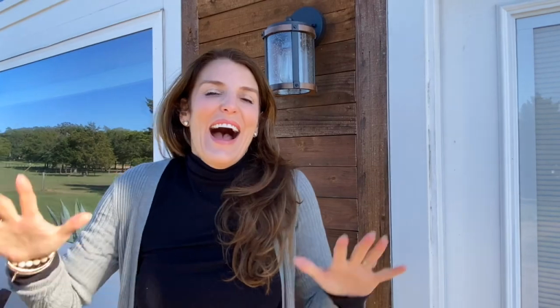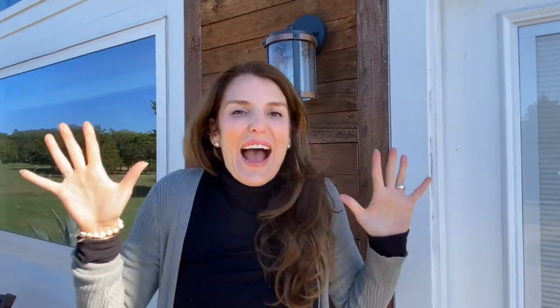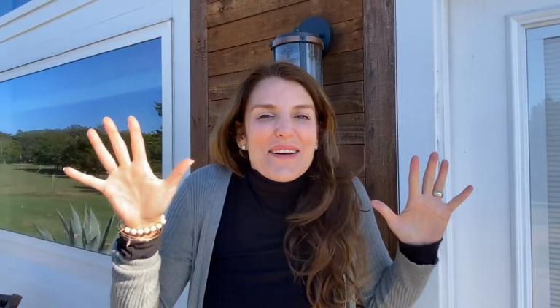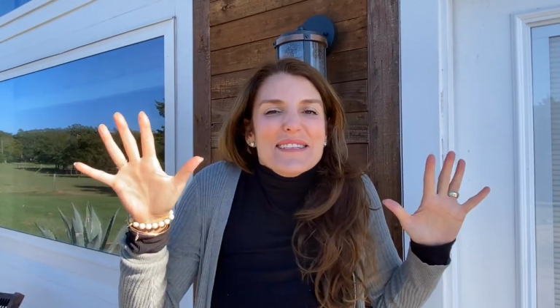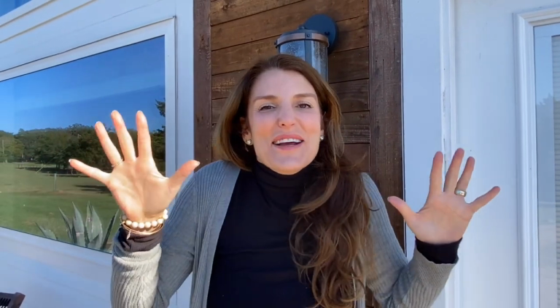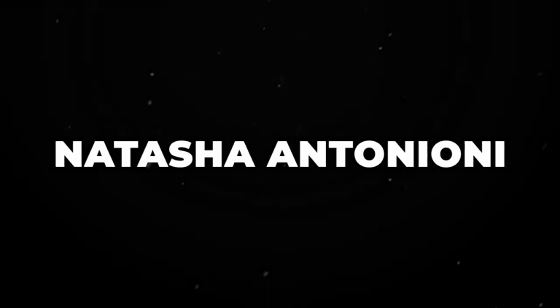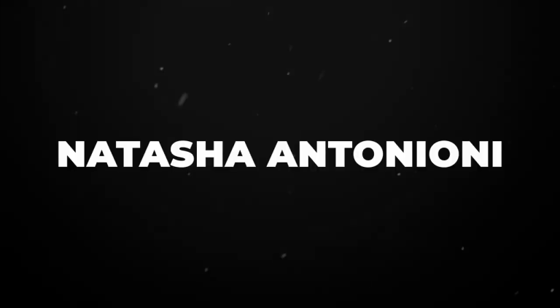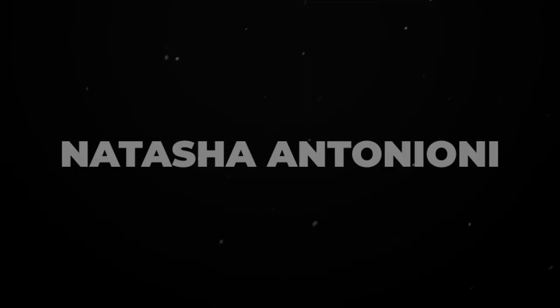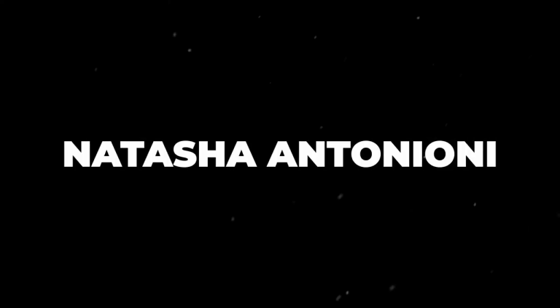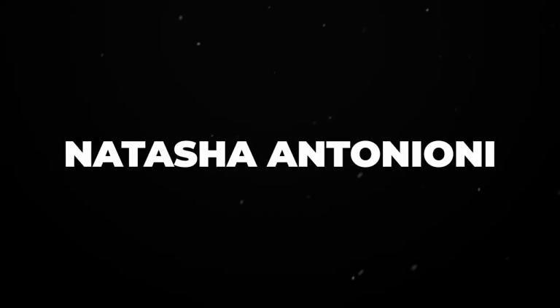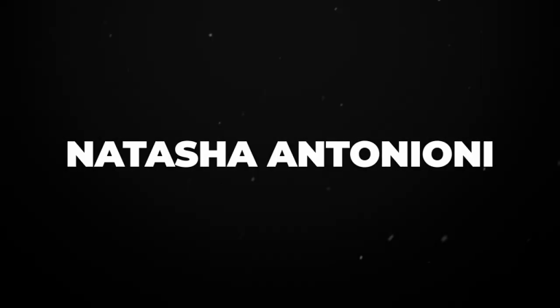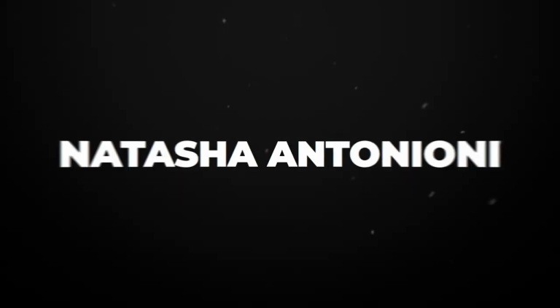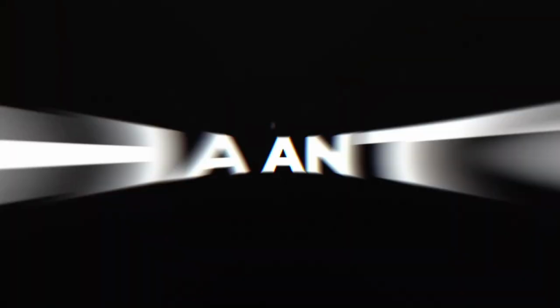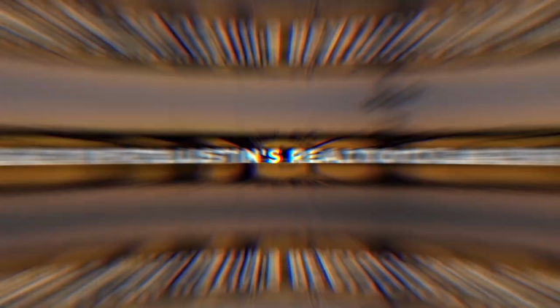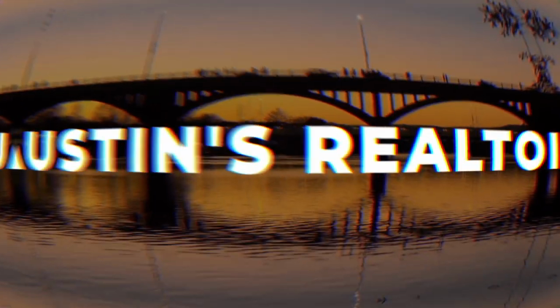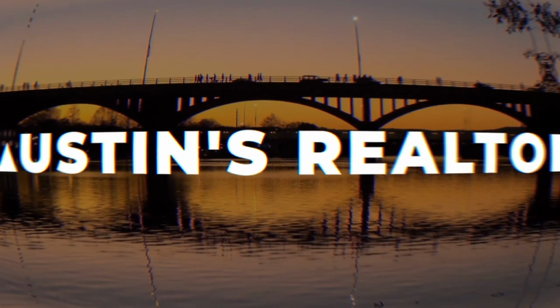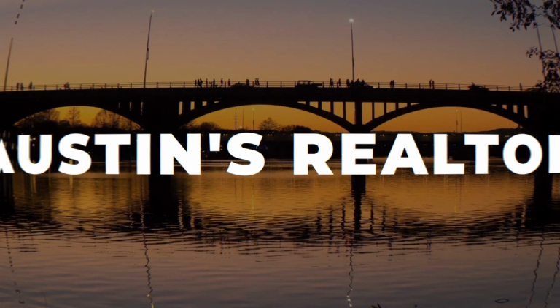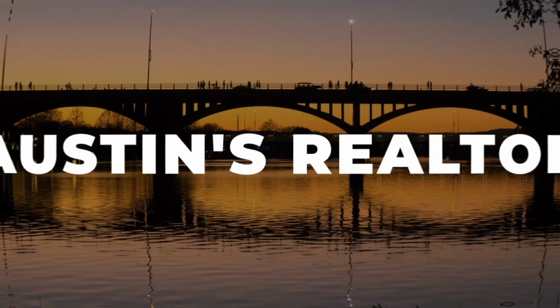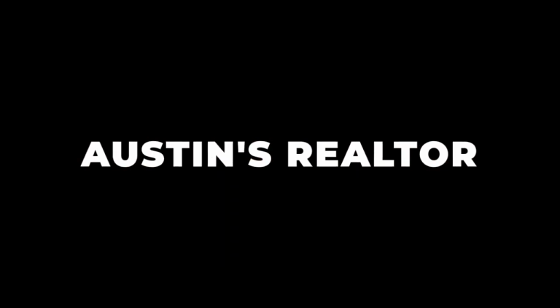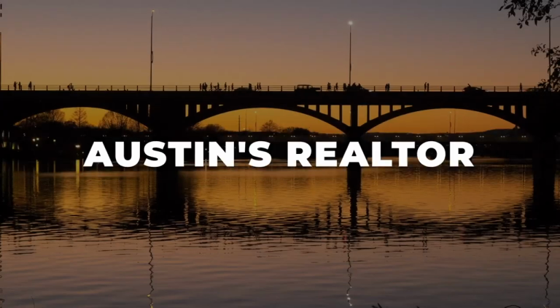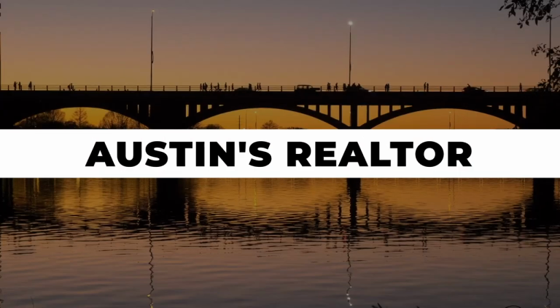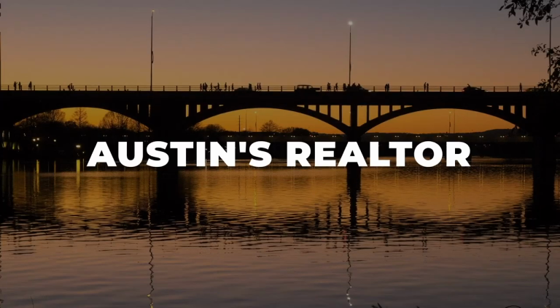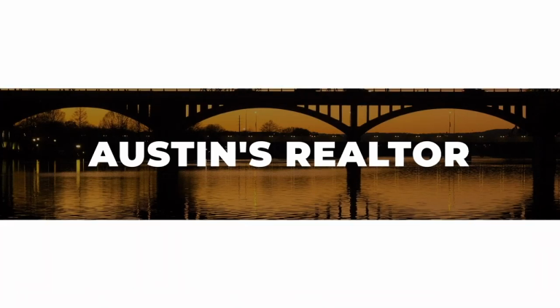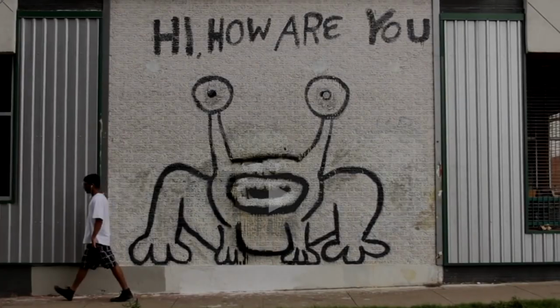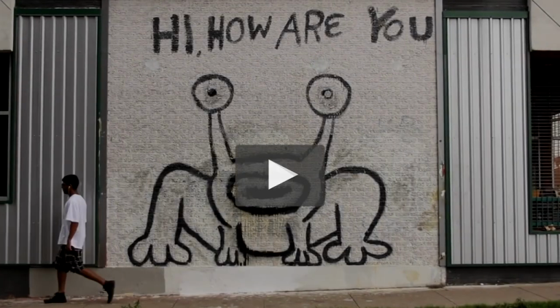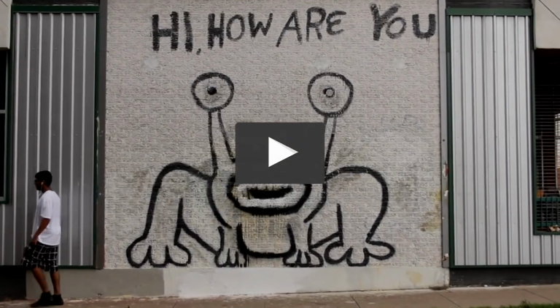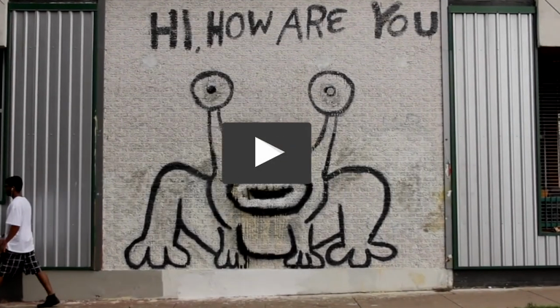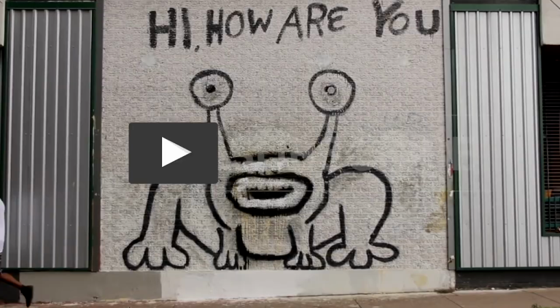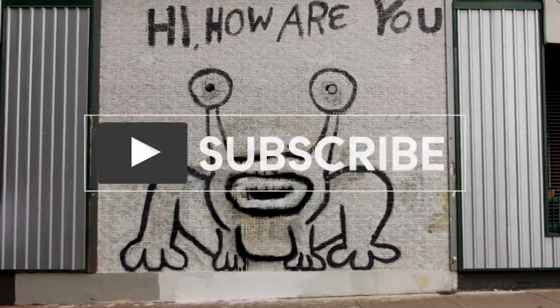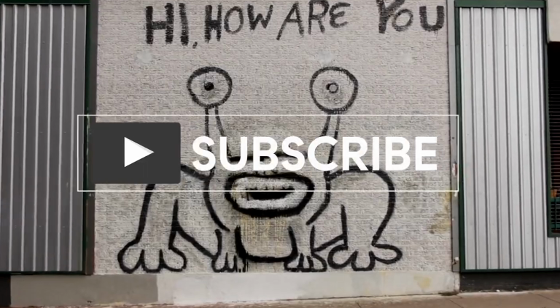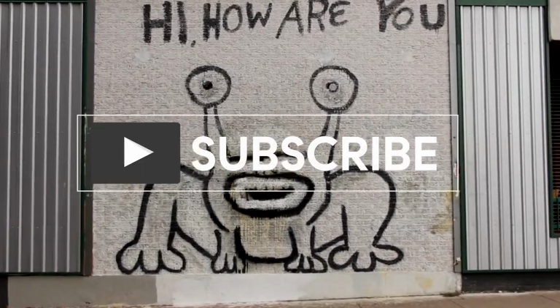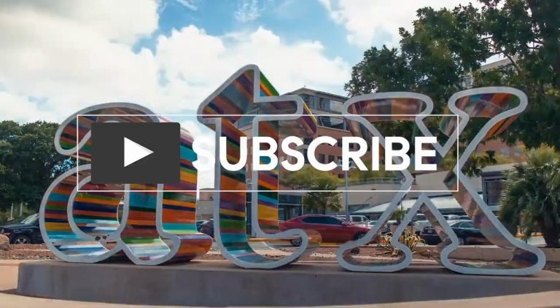Hi, I'm Natasha with Austin Life, and we are here today at the Round Top Antique Show.